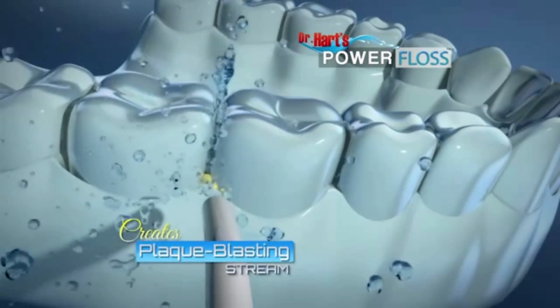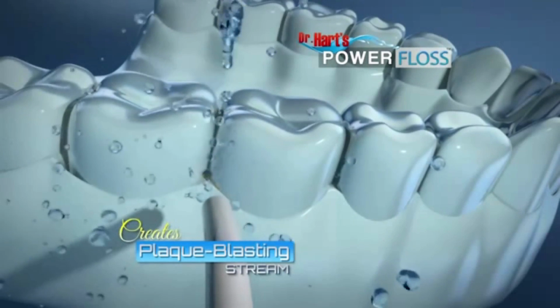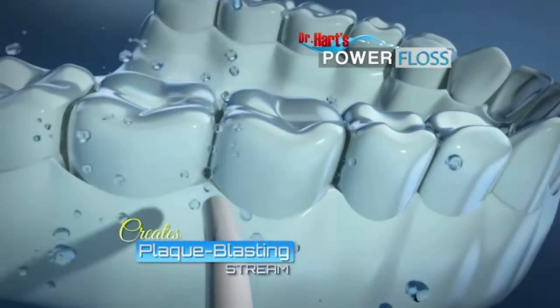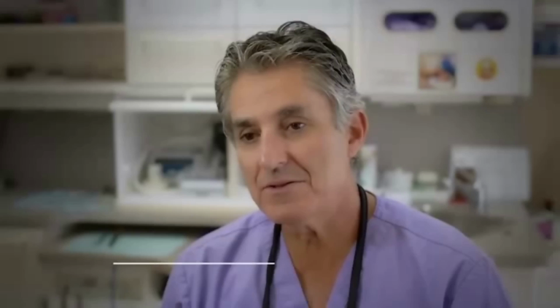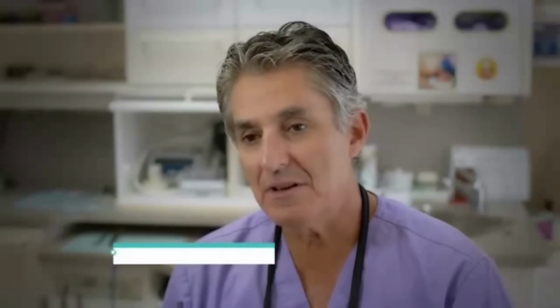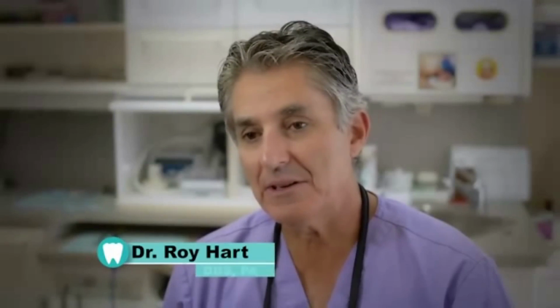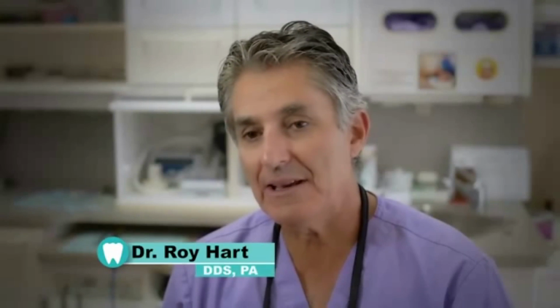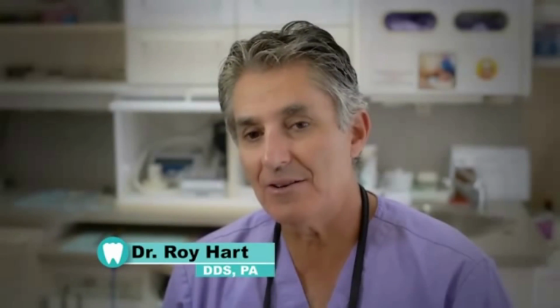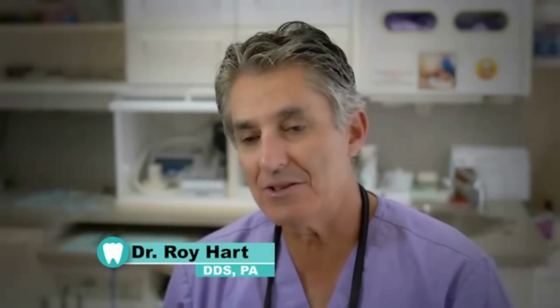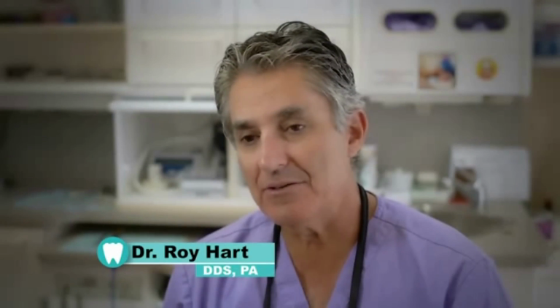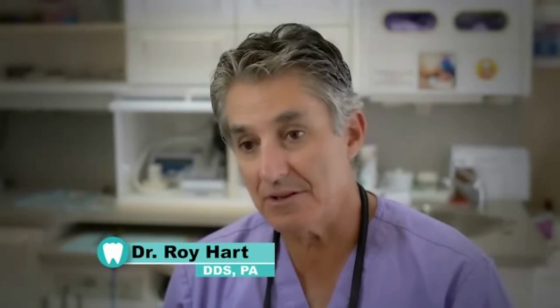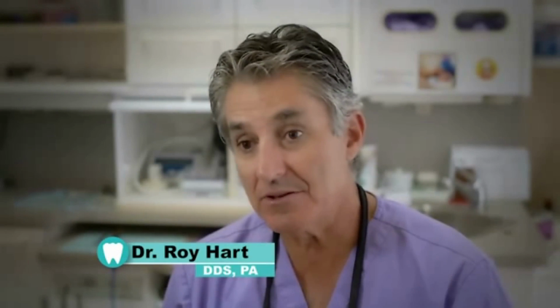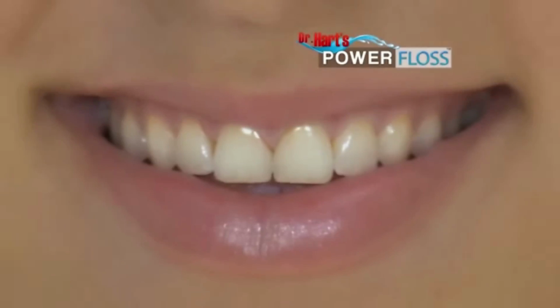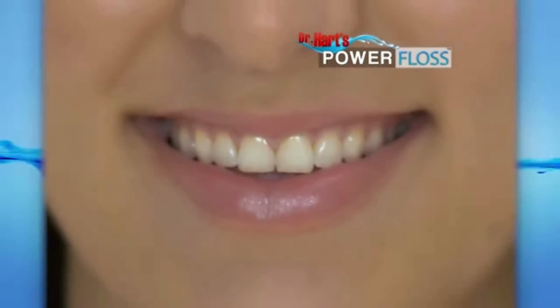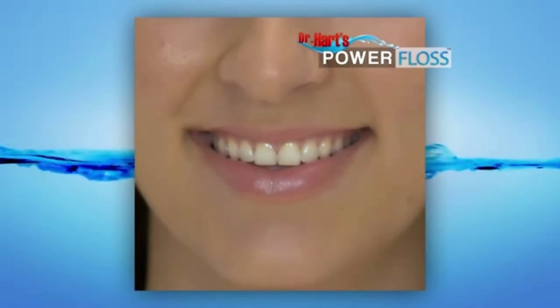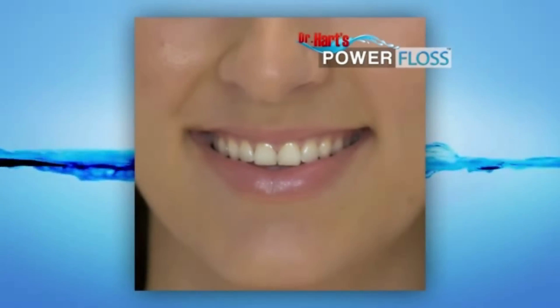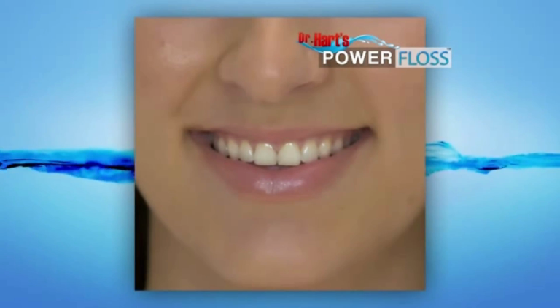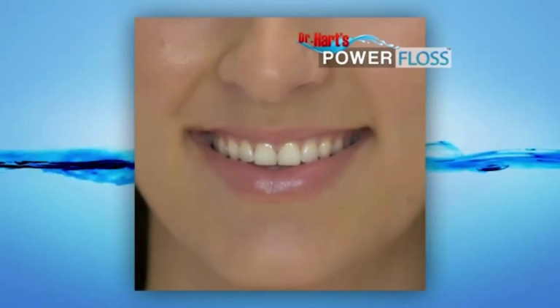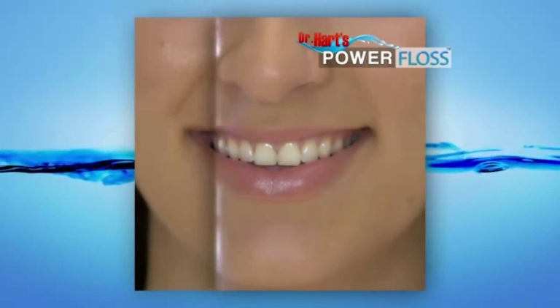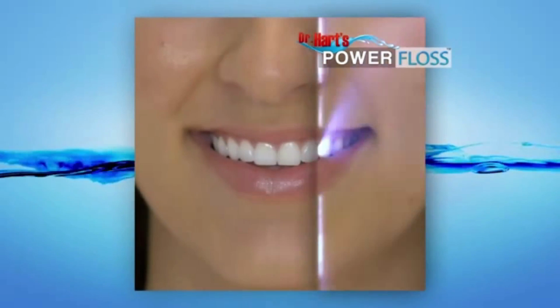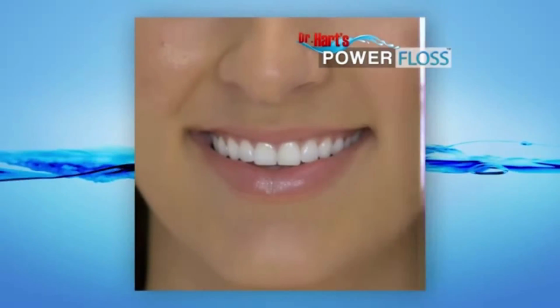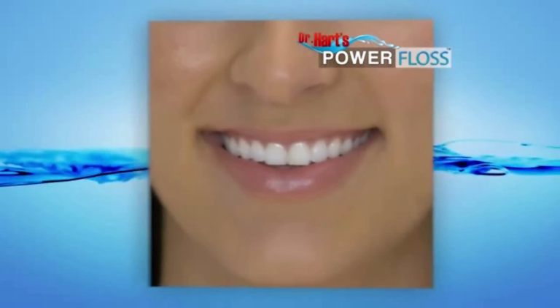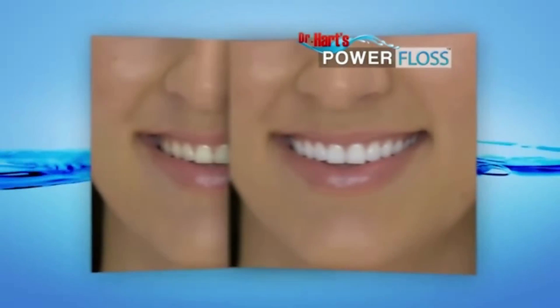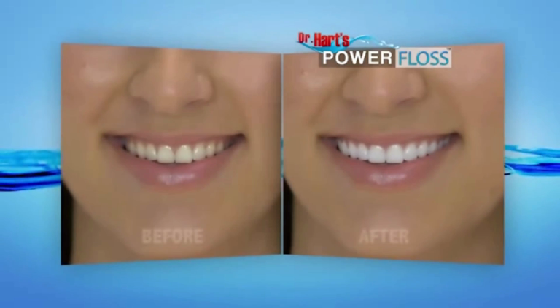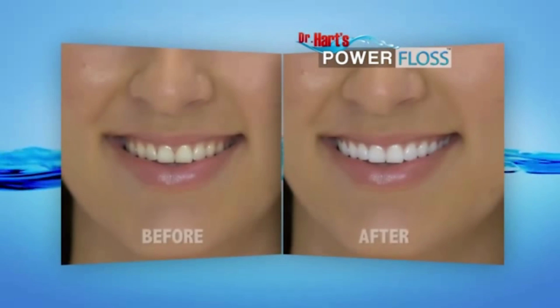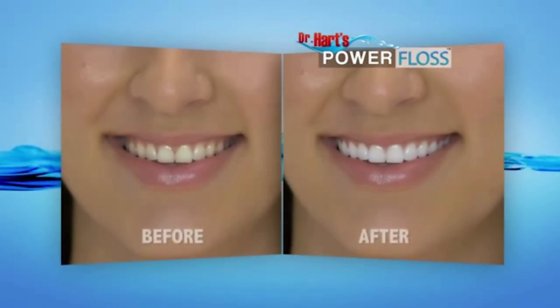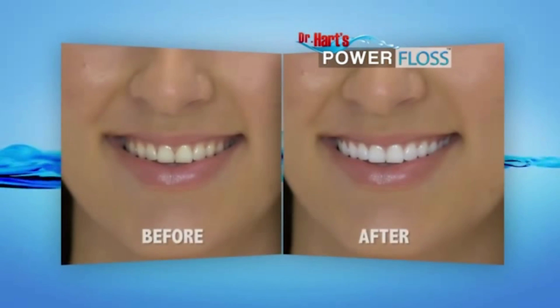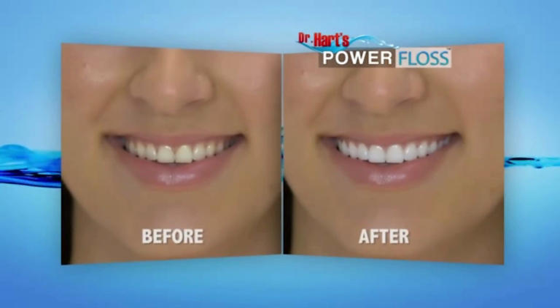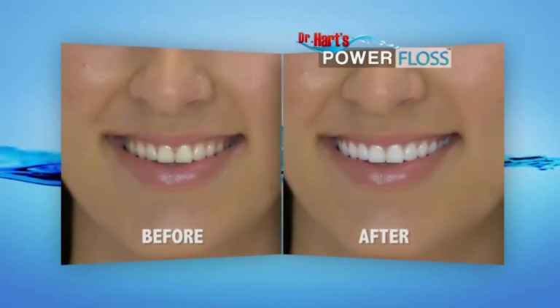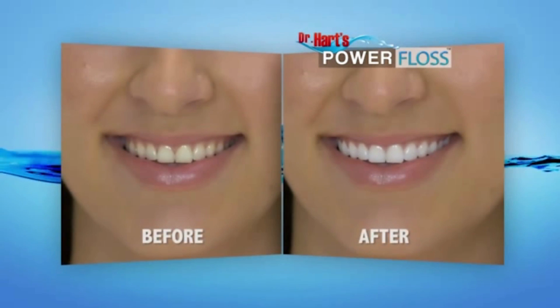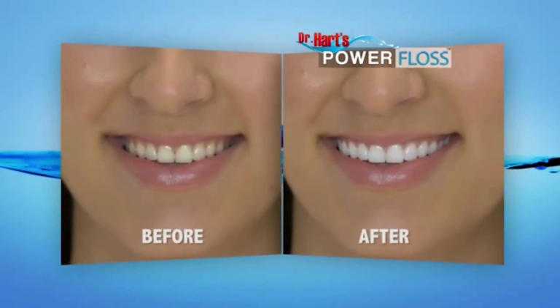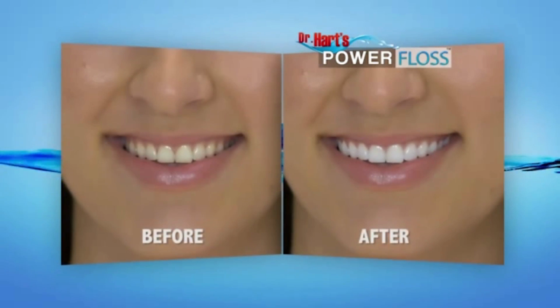Power Floss patients definitely are seeing results. The irrigation is happening. Long-term result is healthy gums, healthy teeth, and healthy mouth.